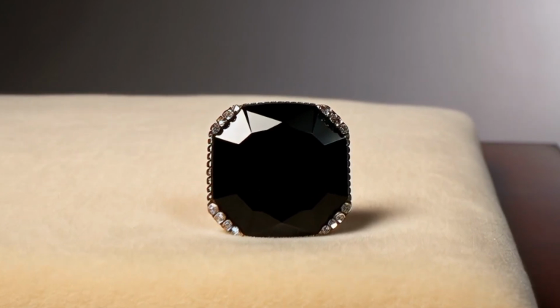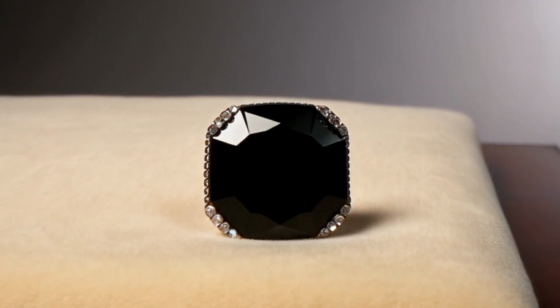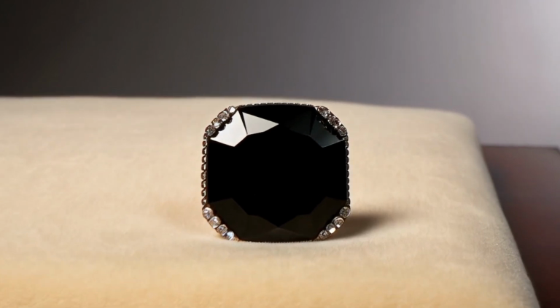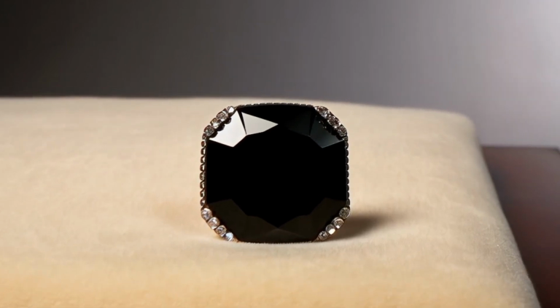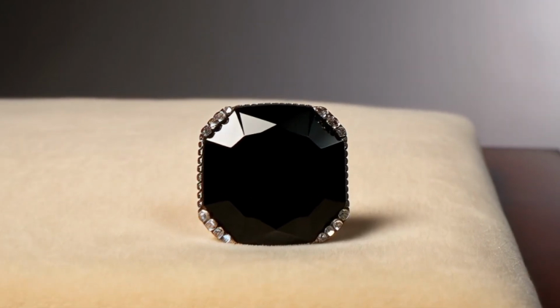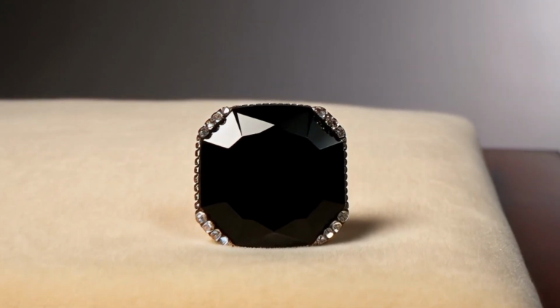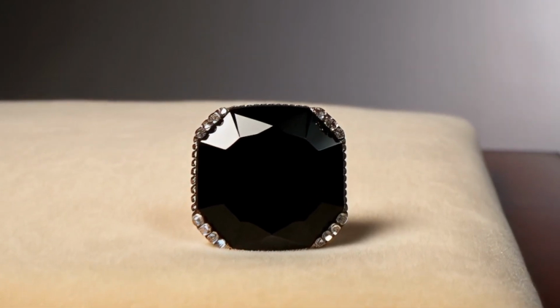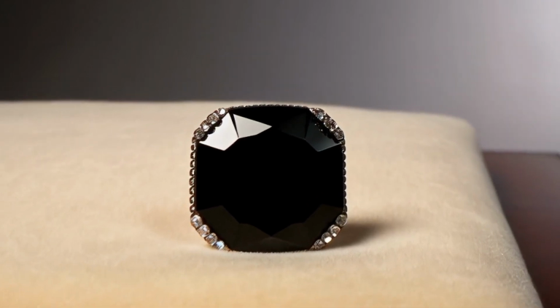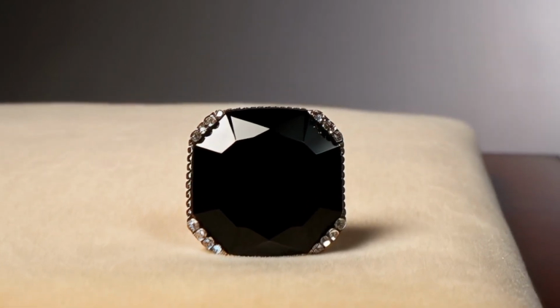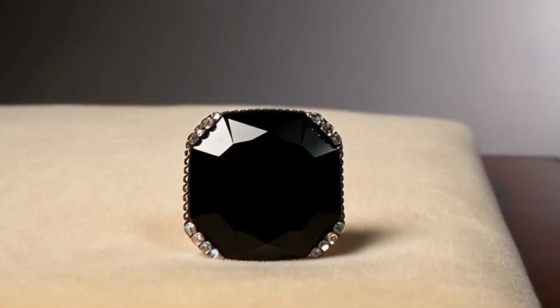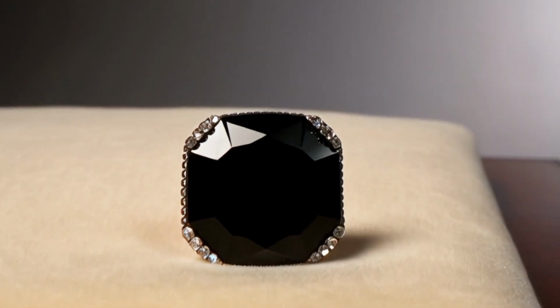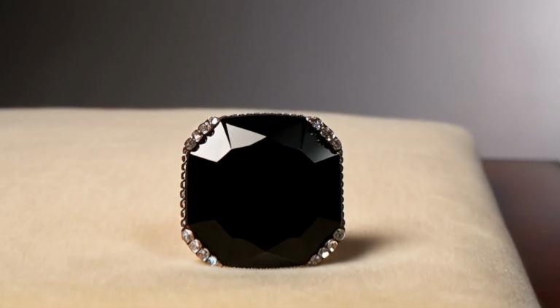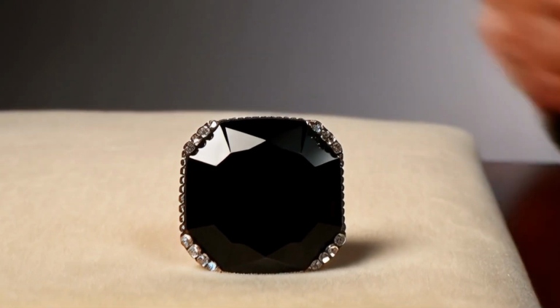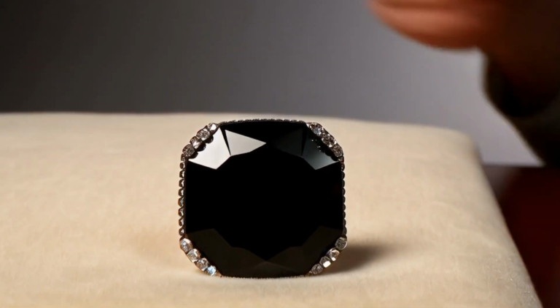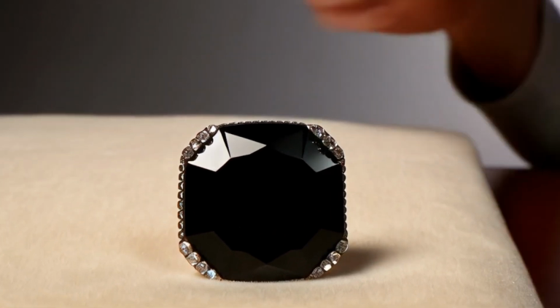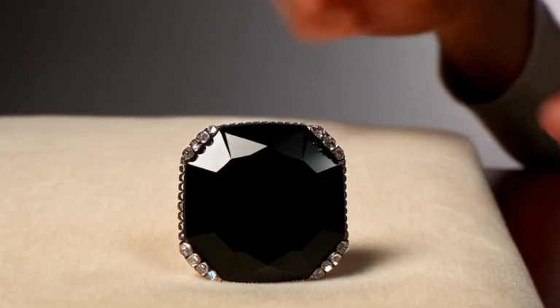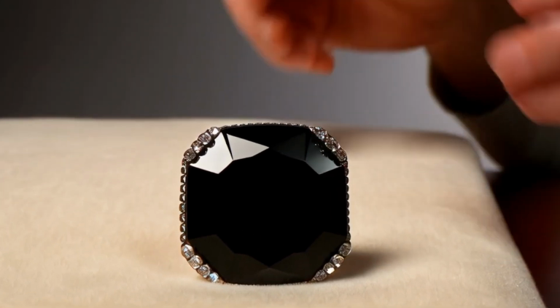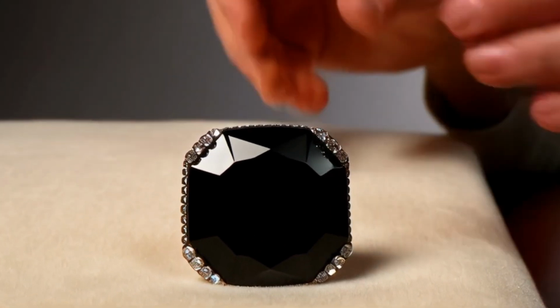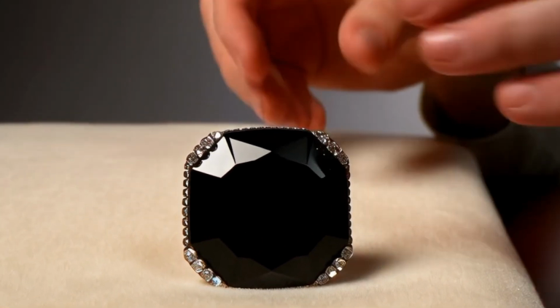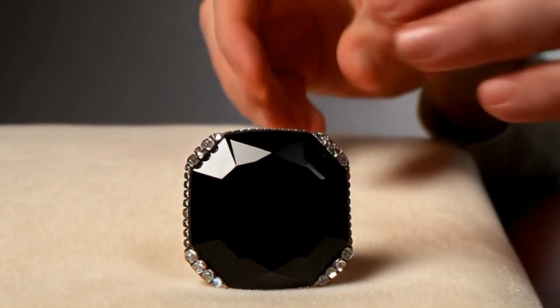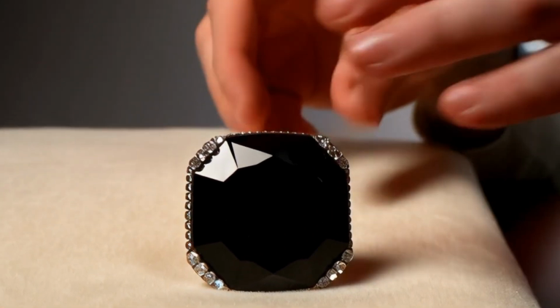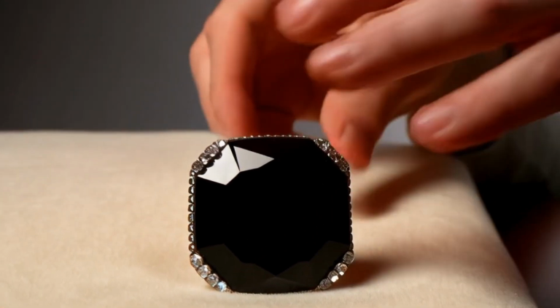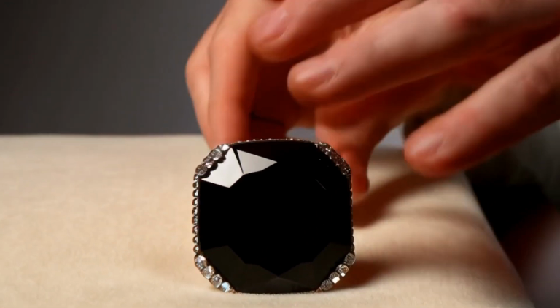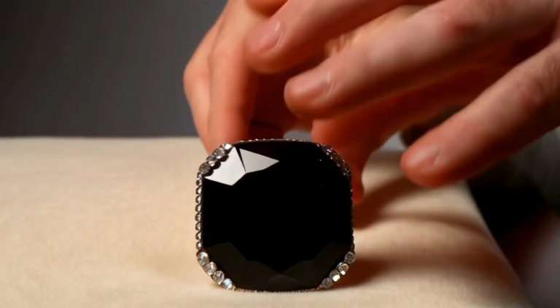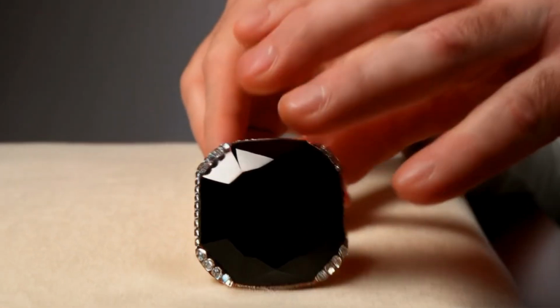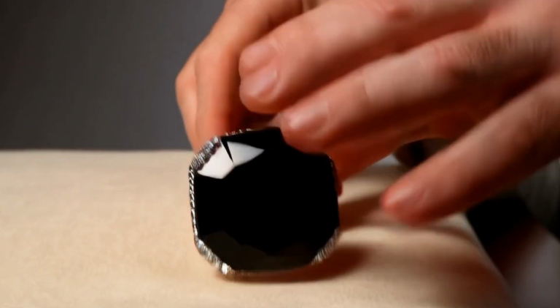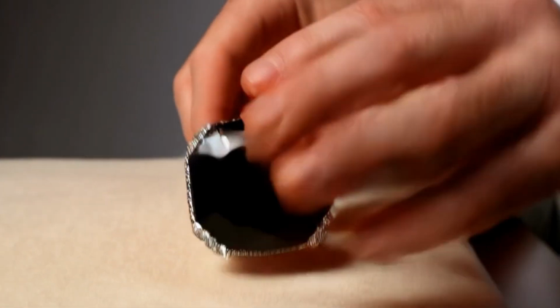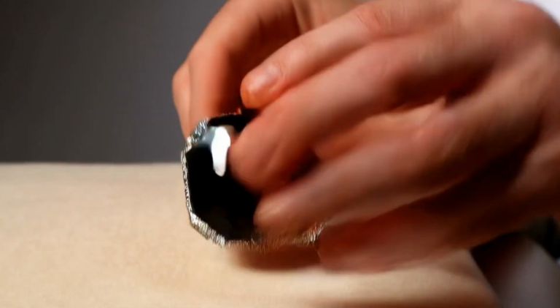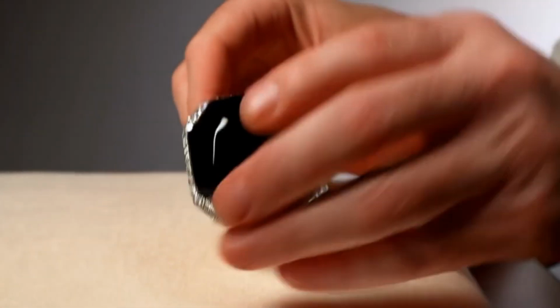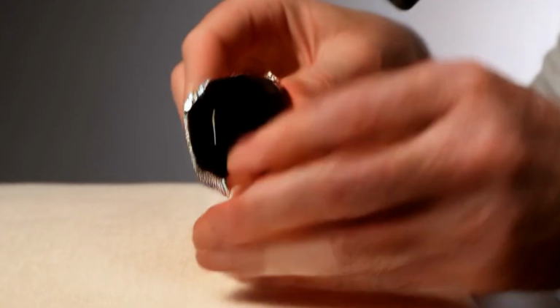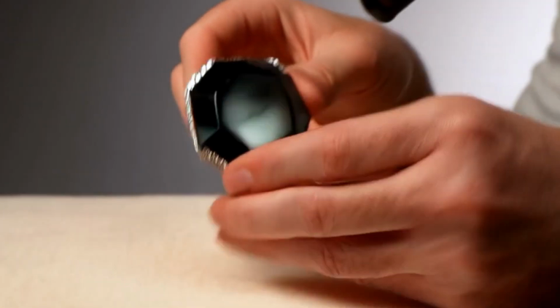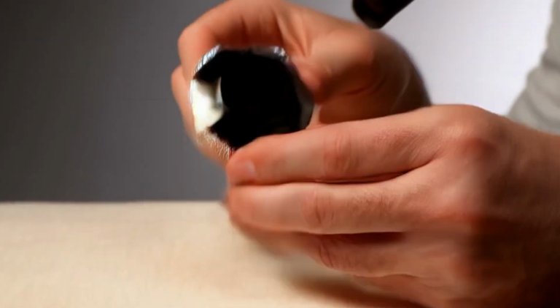Step 2: Place the stone under the light. Hold the black diamond carefully and tilt it slowly under the light.